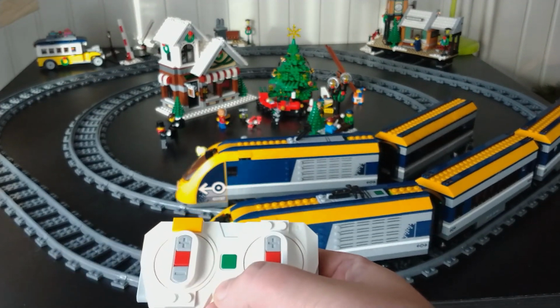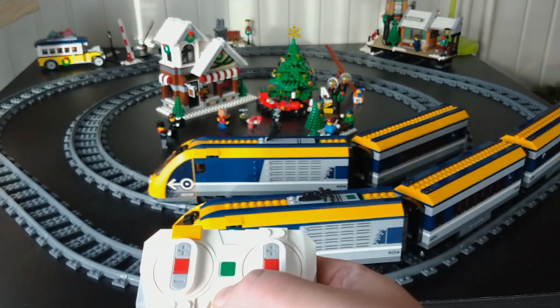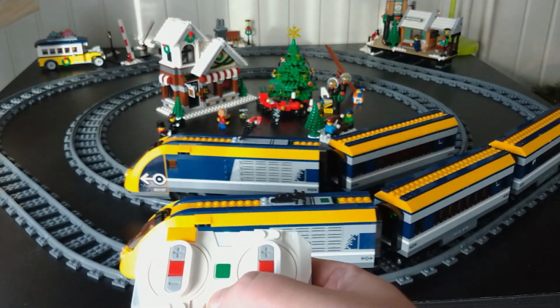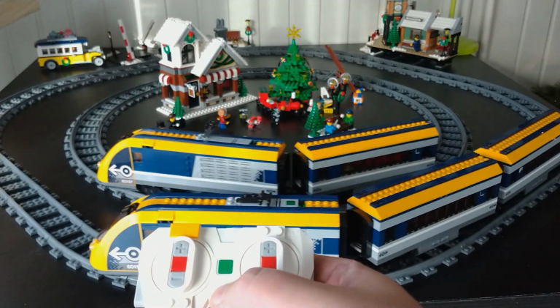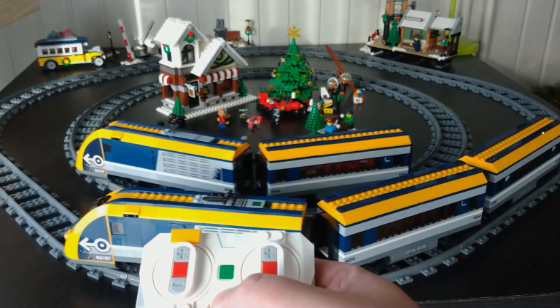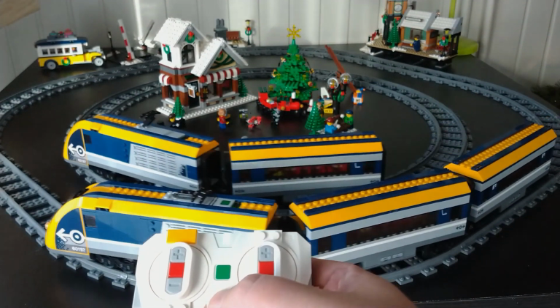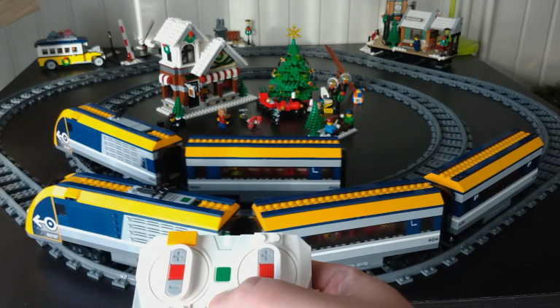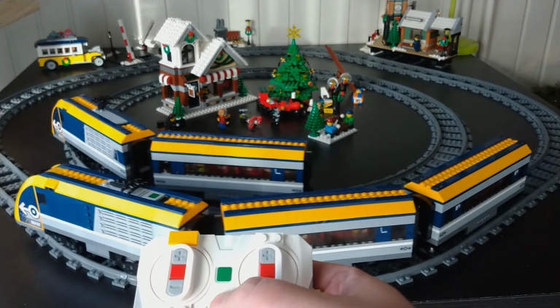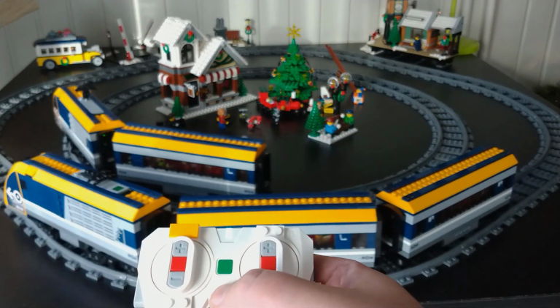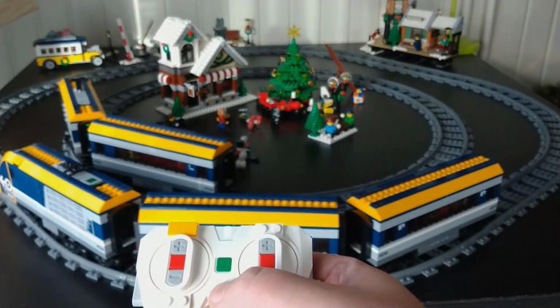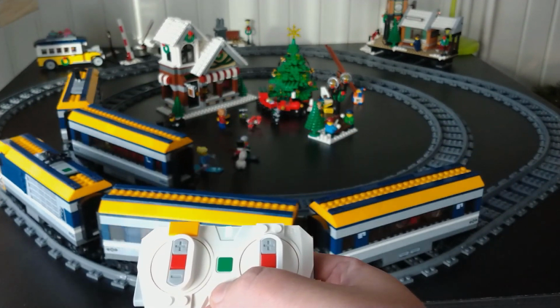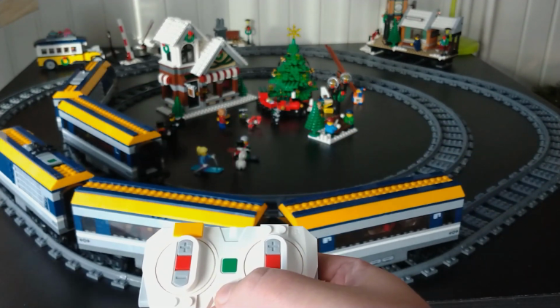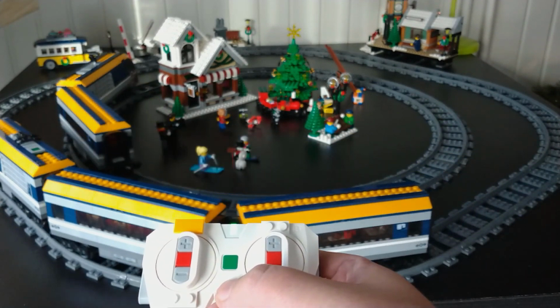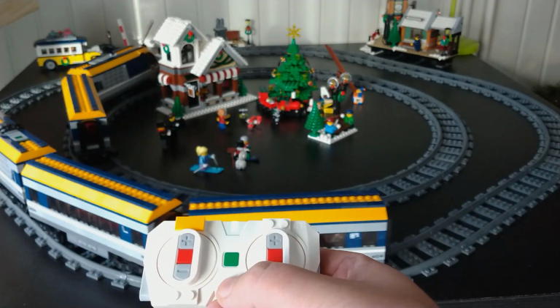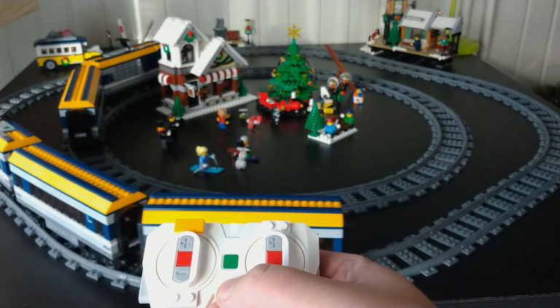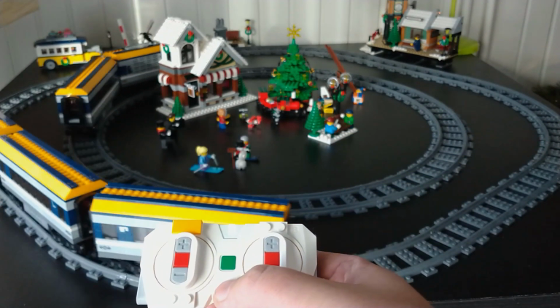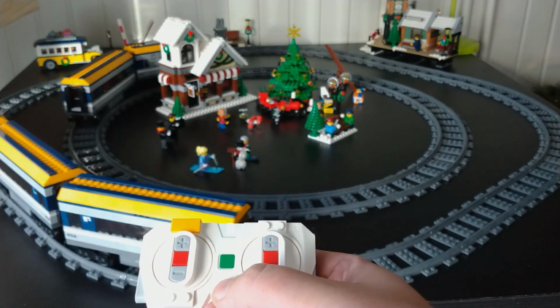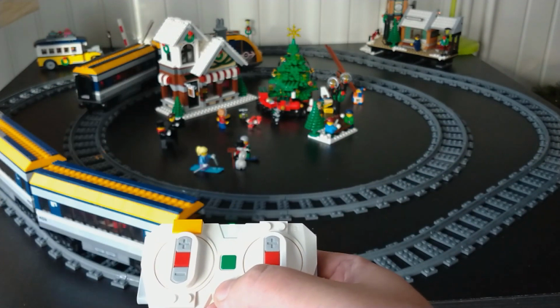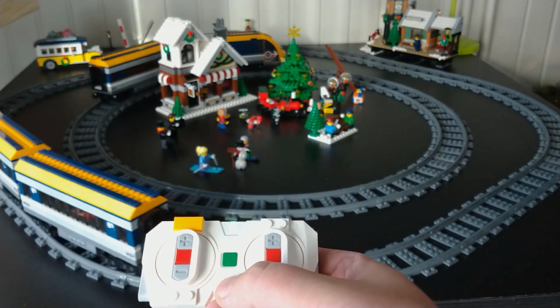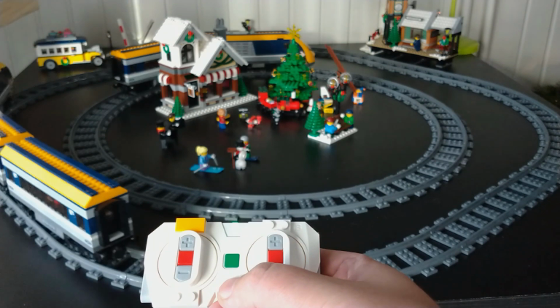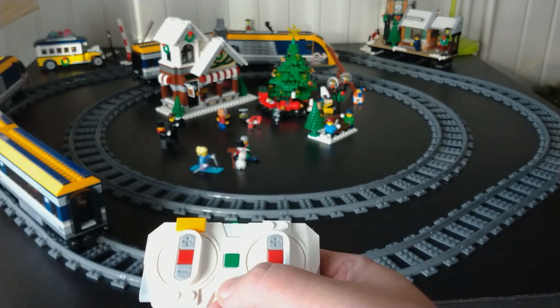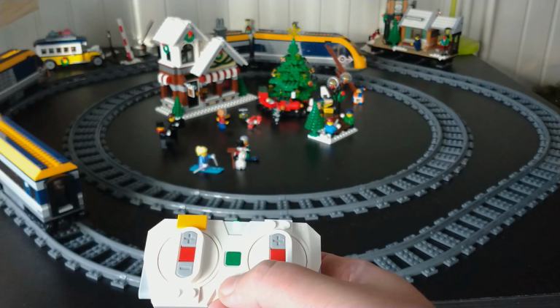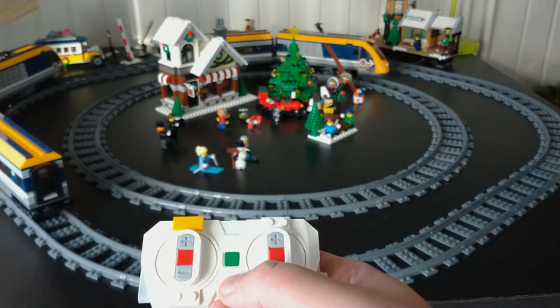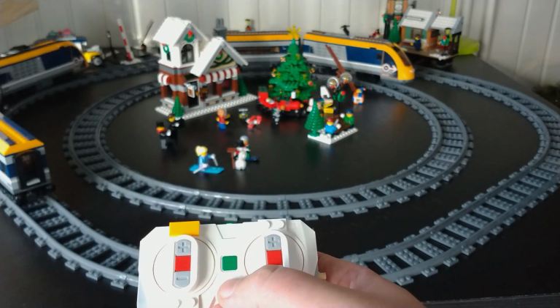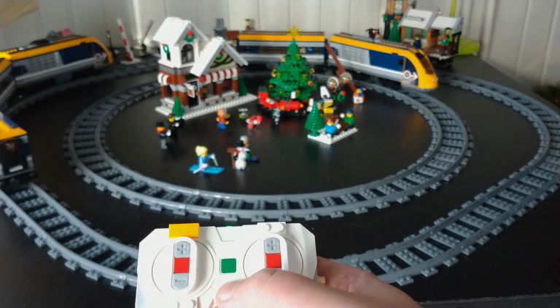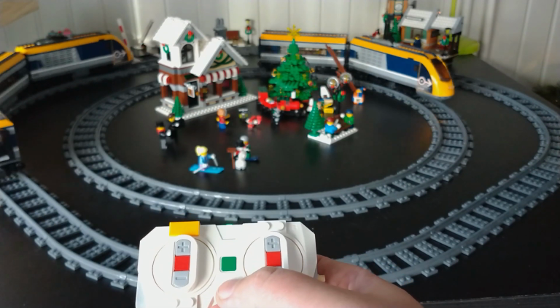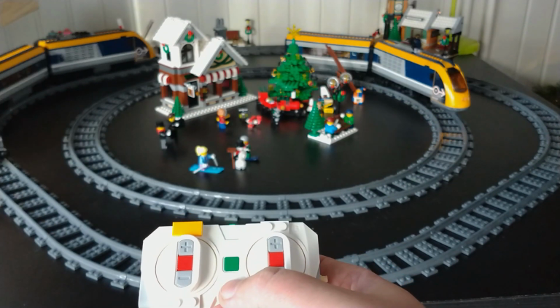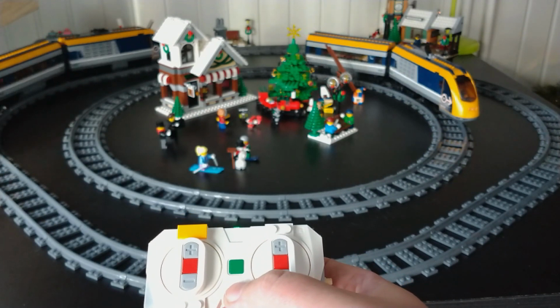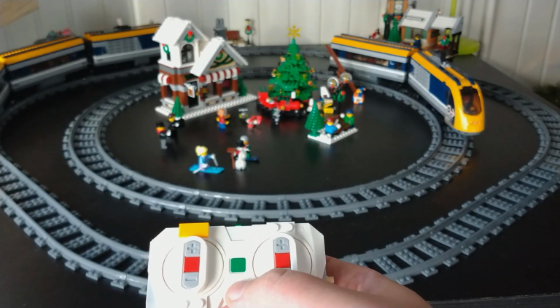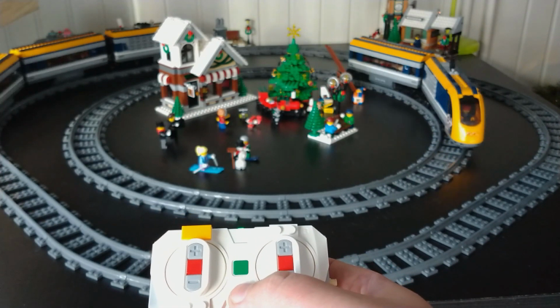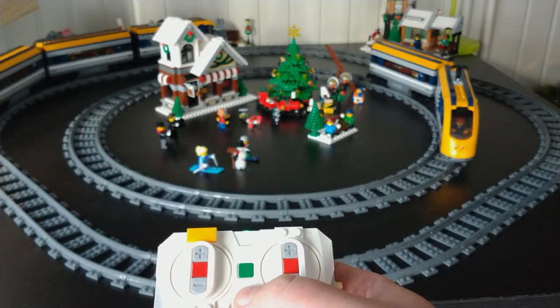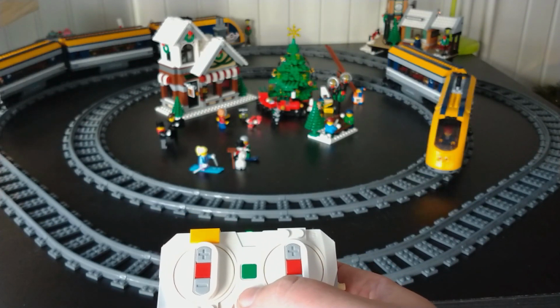Now when you hit the plus button, both trains will move. We did it!